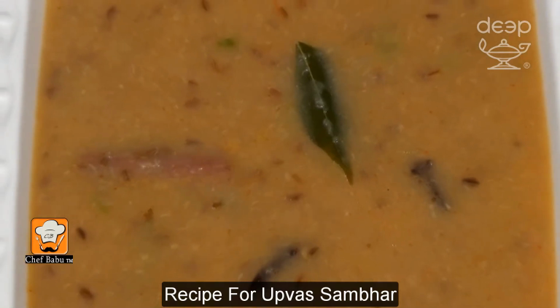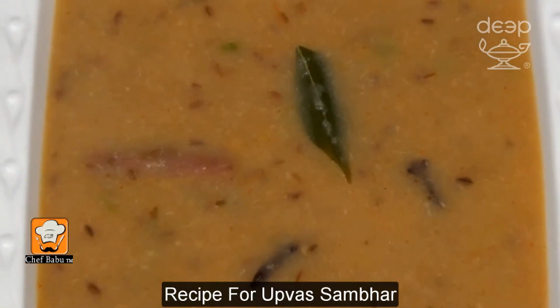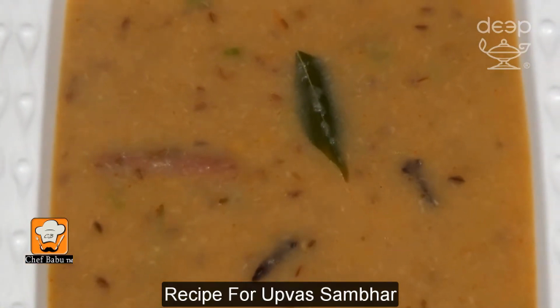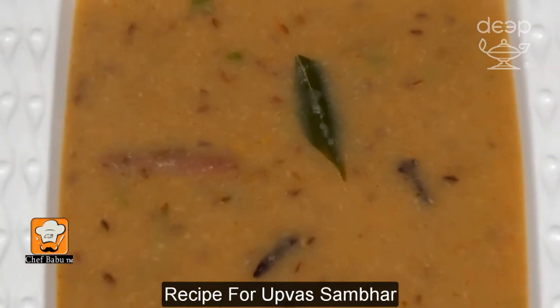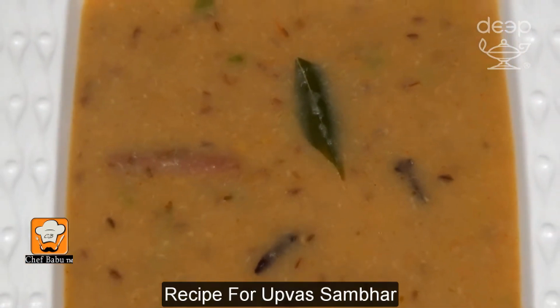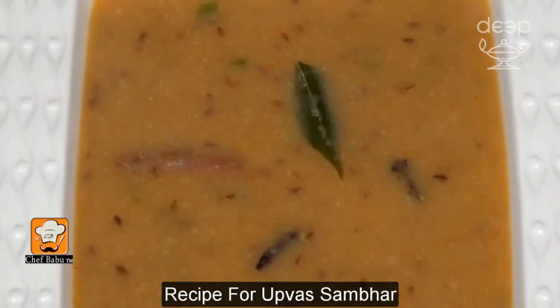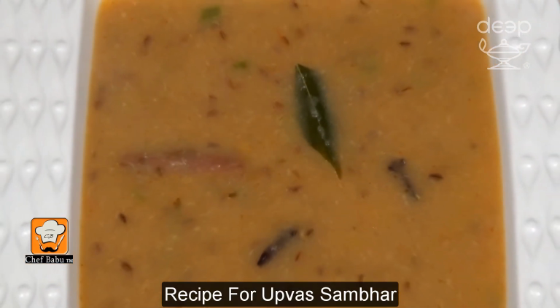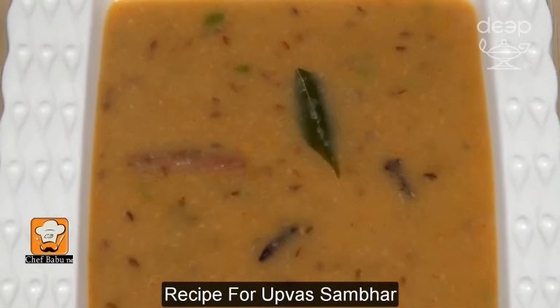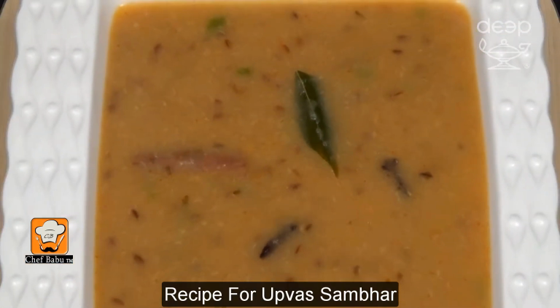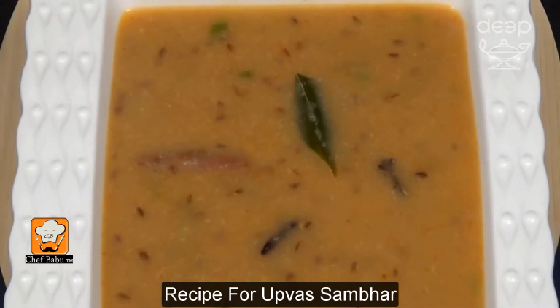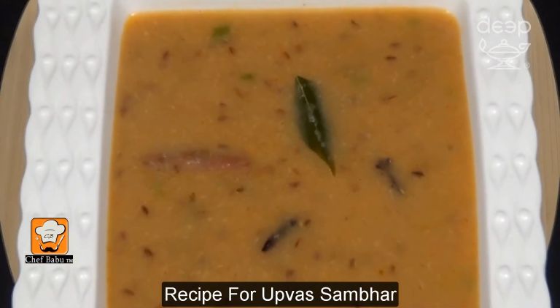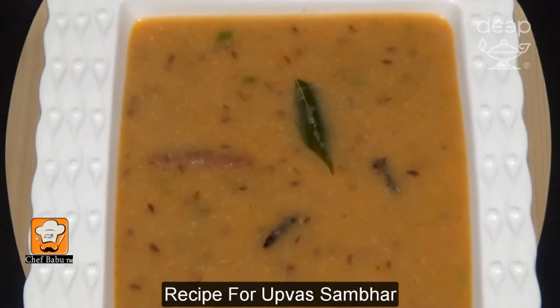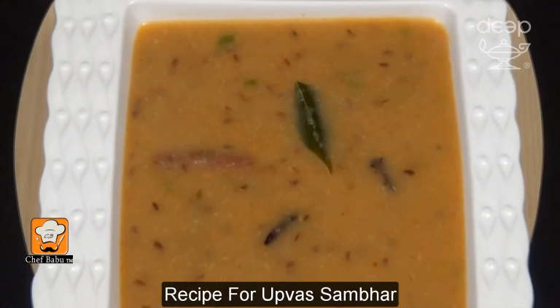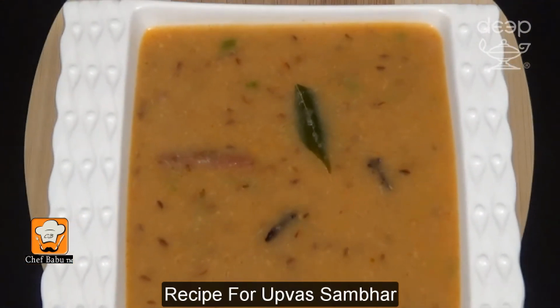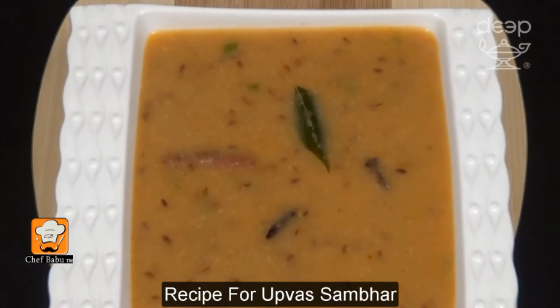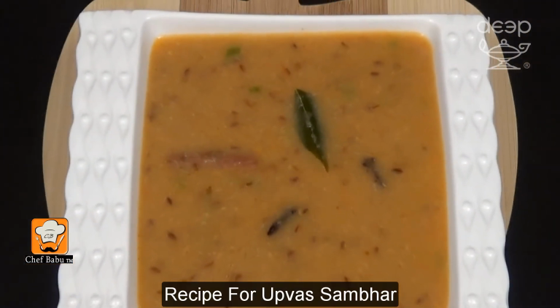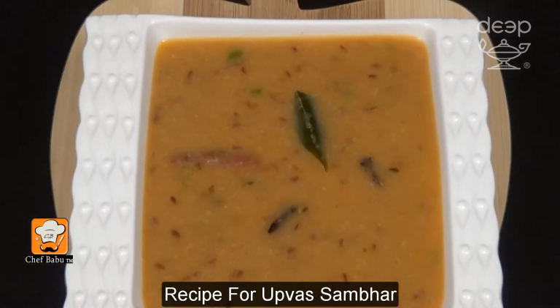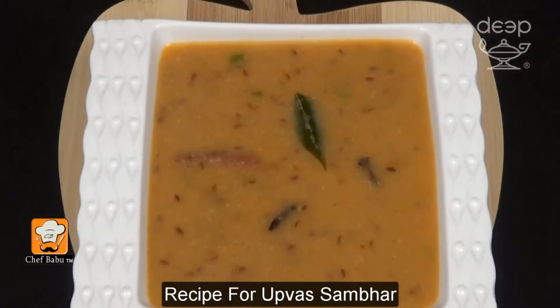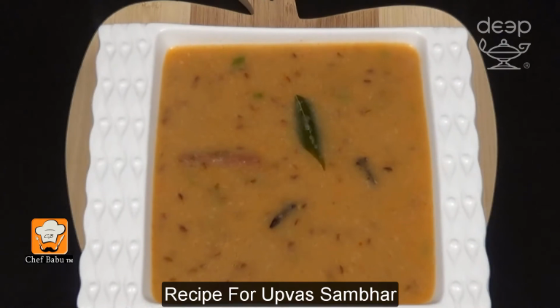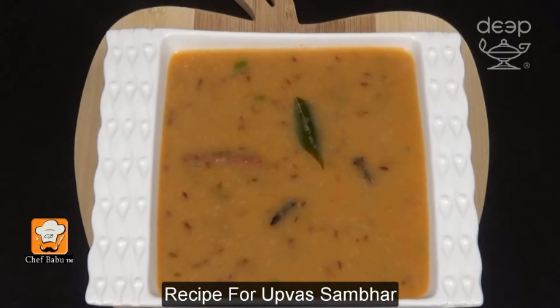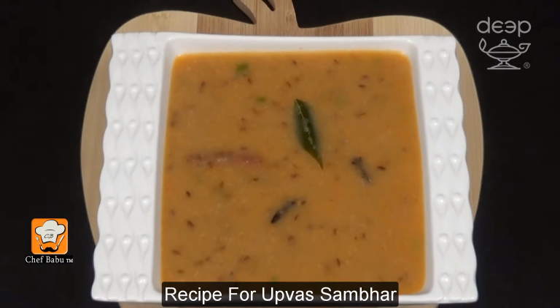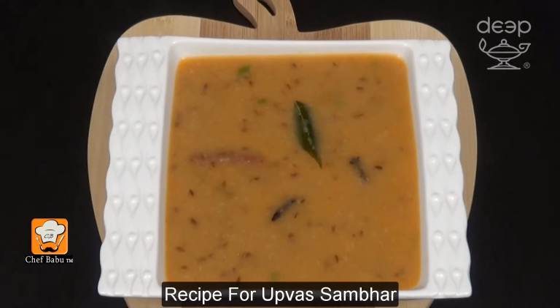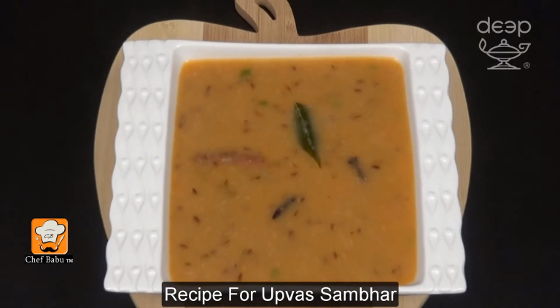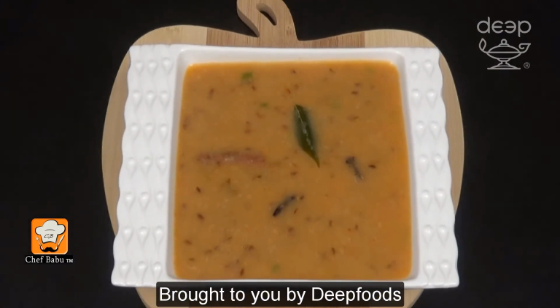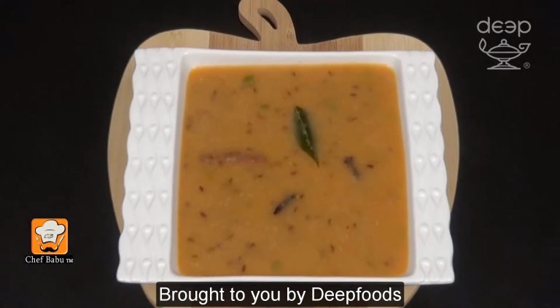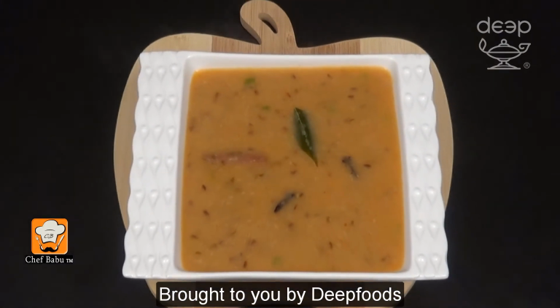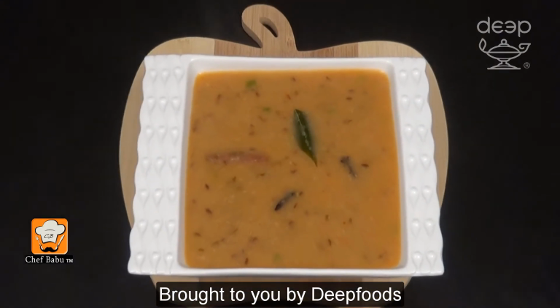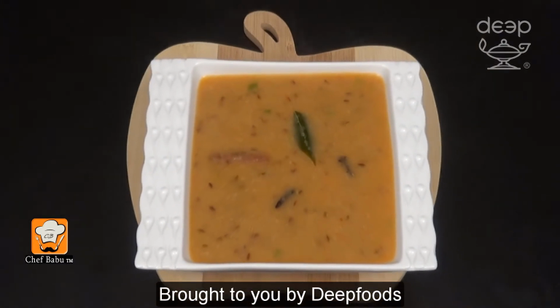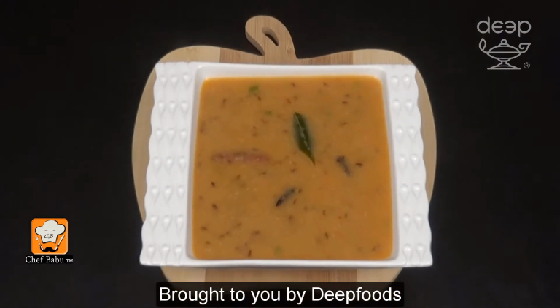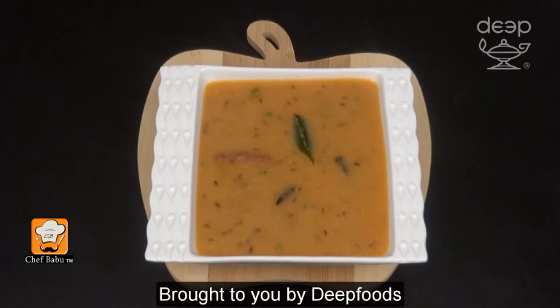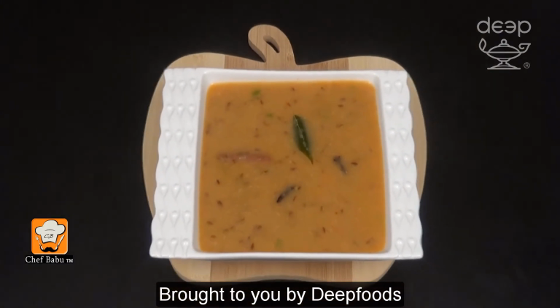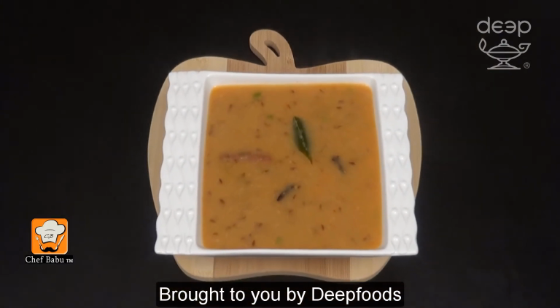Recipe for Upvas Sambar. Brought to you by Deep Foods.